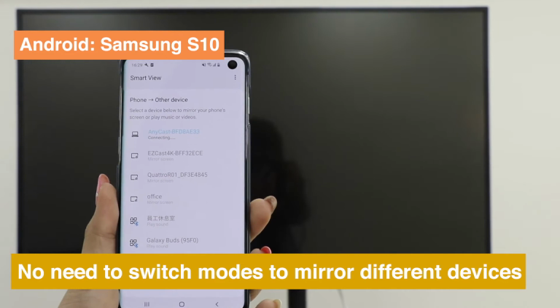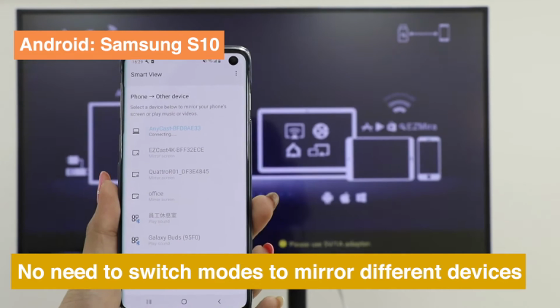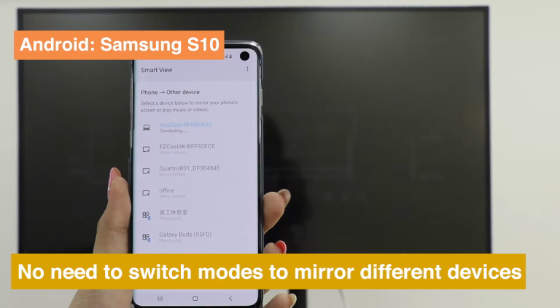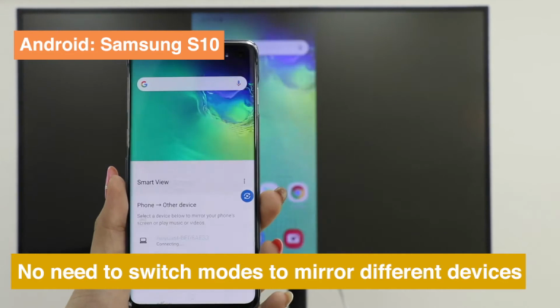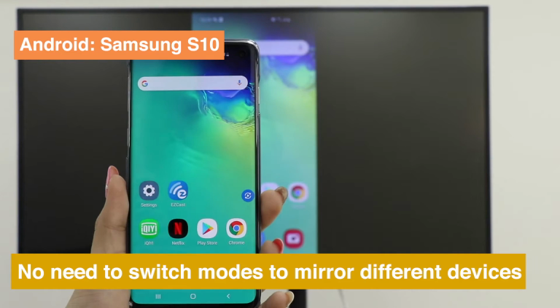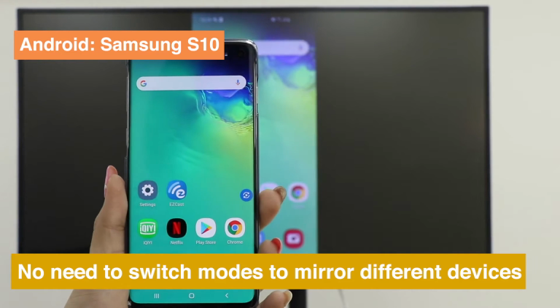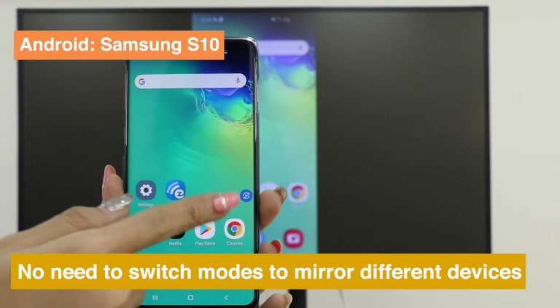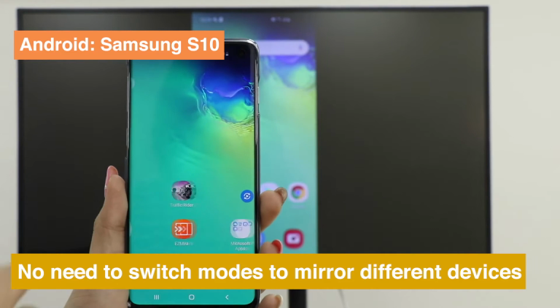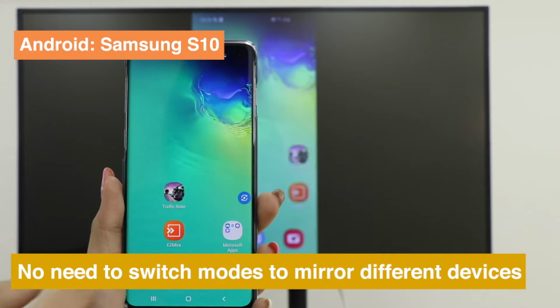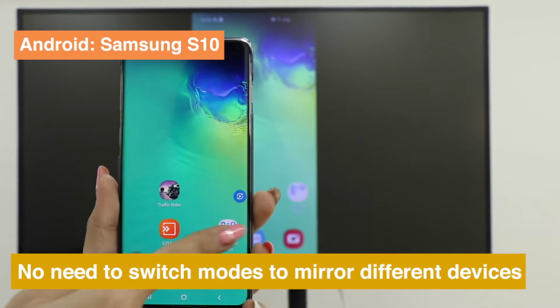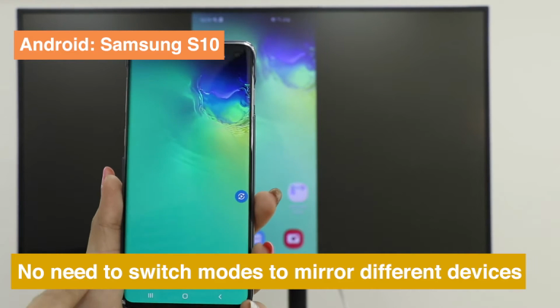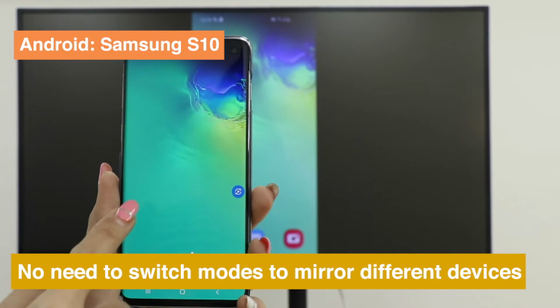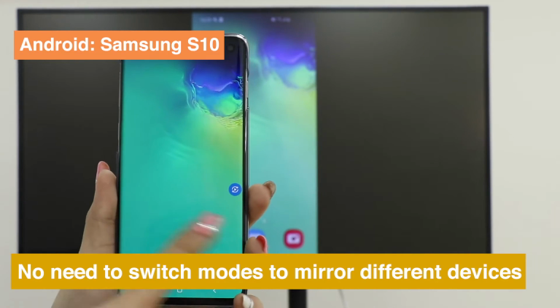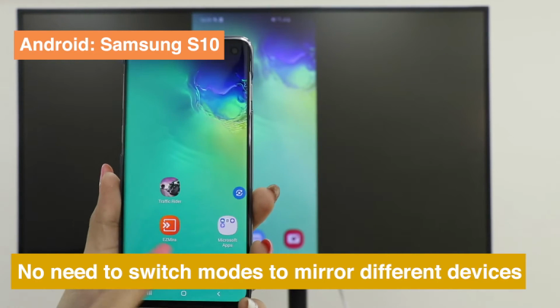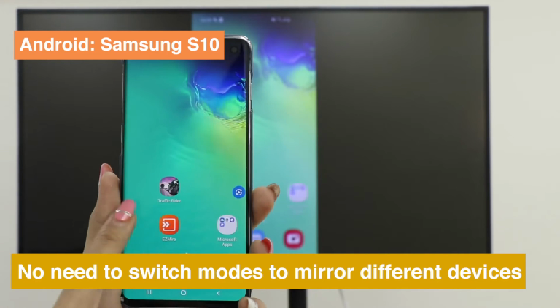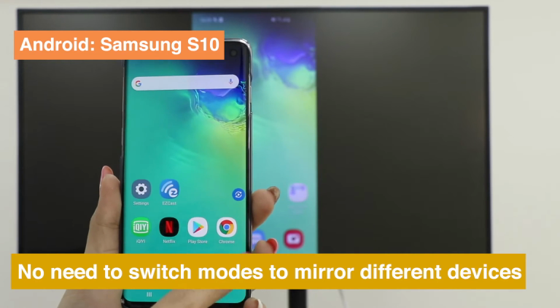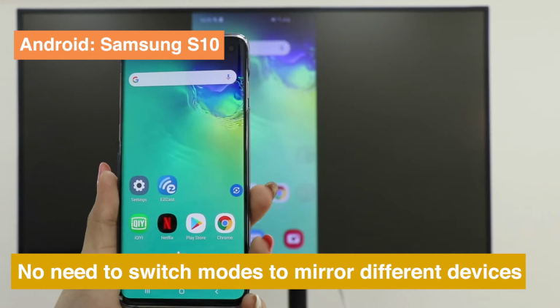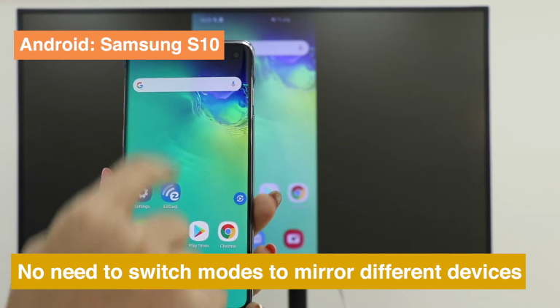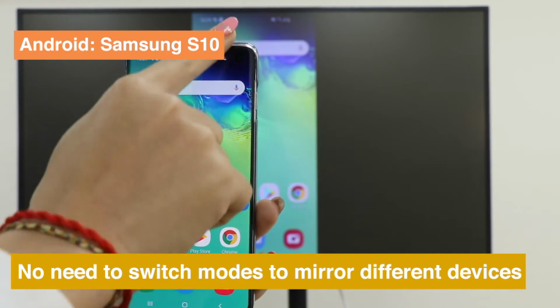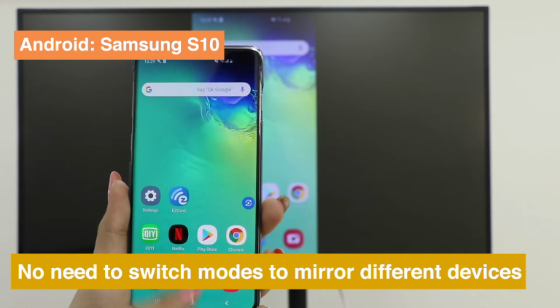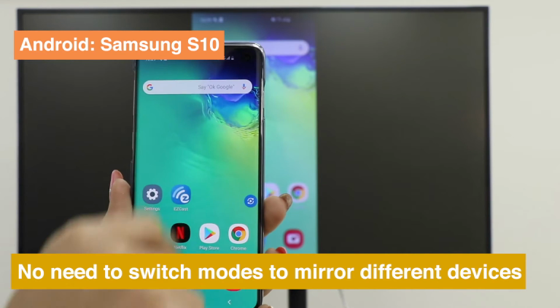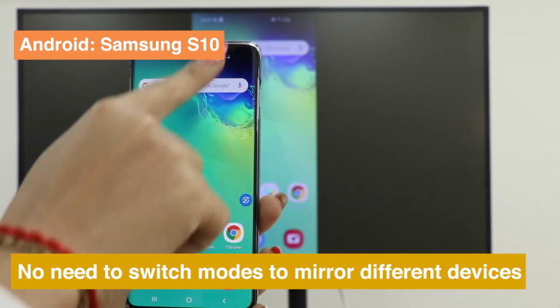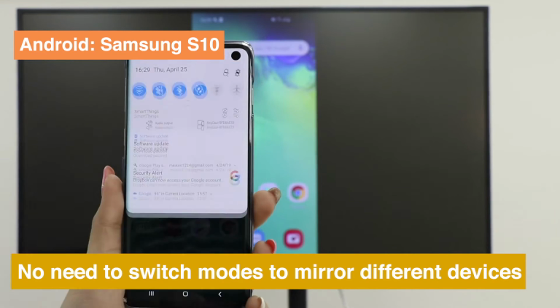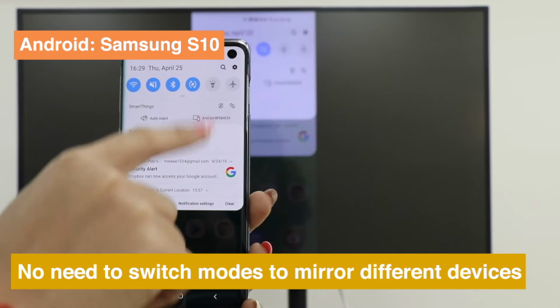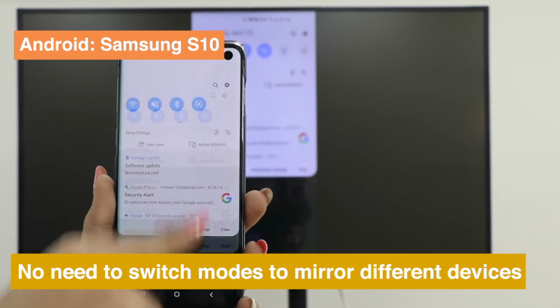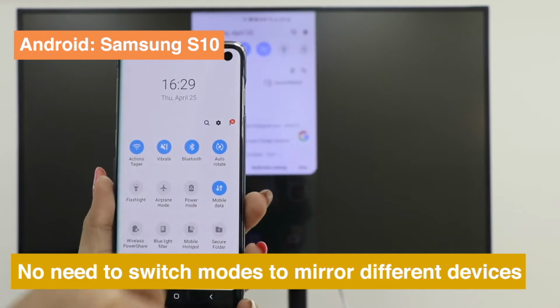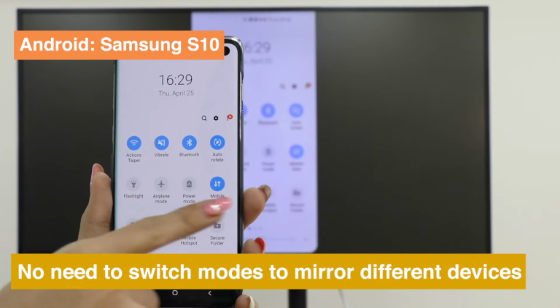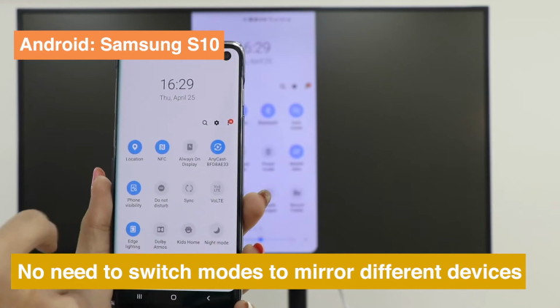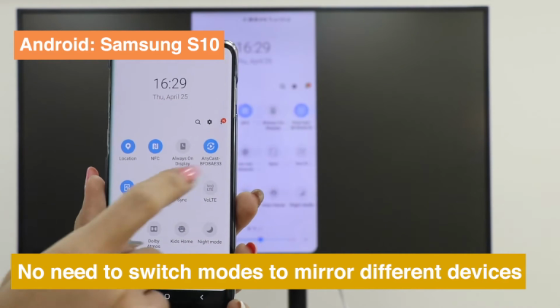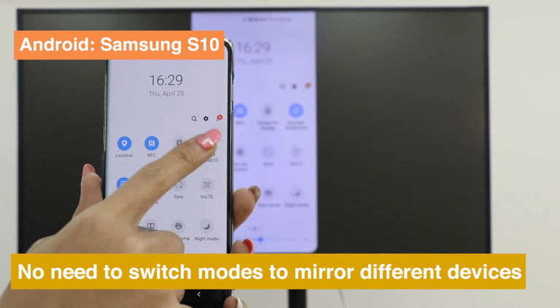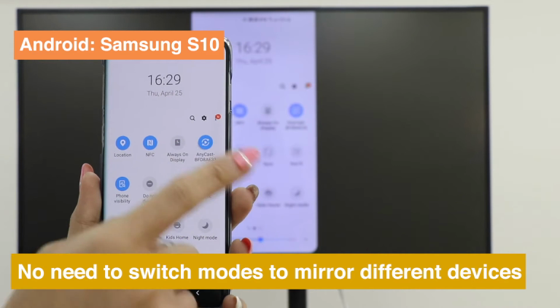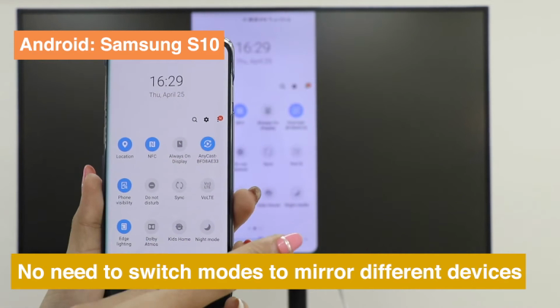Take Samsung S10 as an example. You only need to press Smart View and choose your dongle.